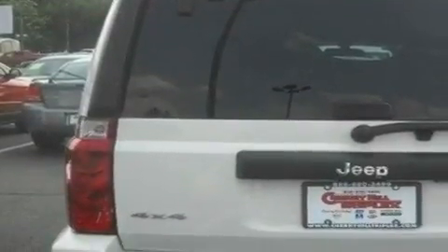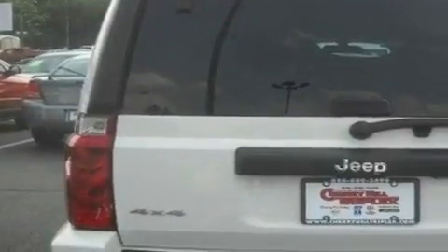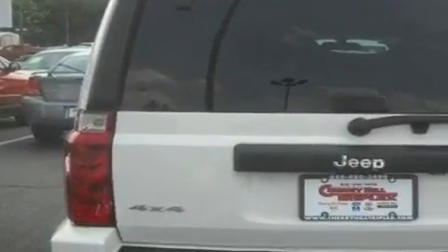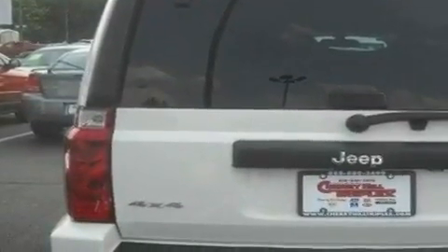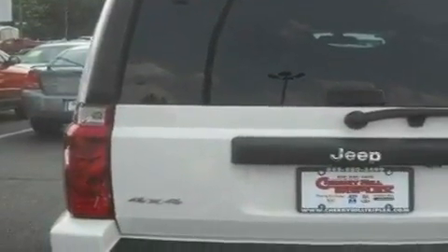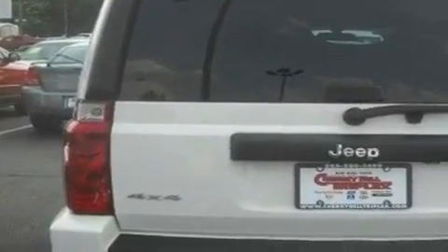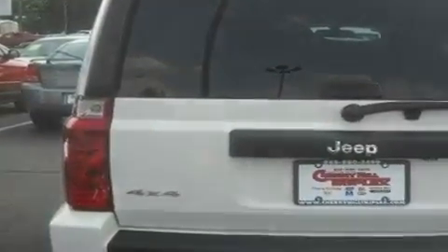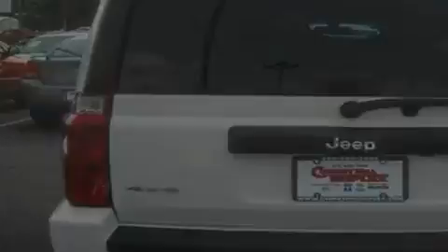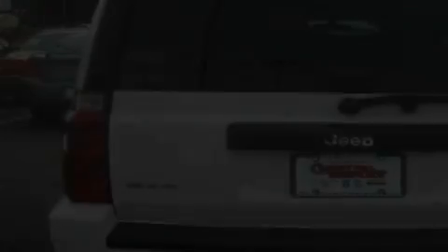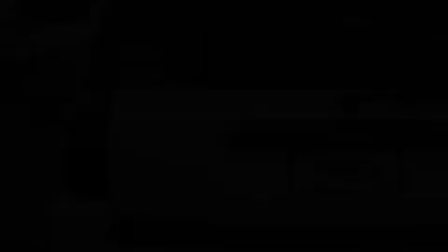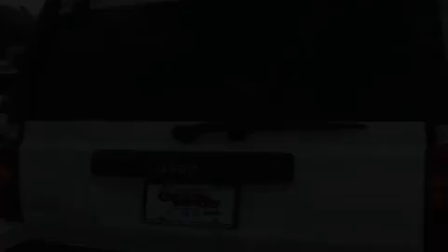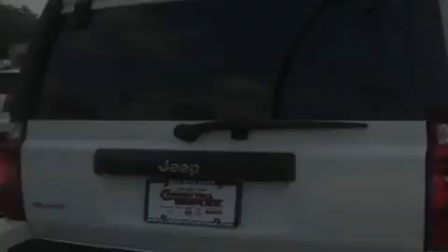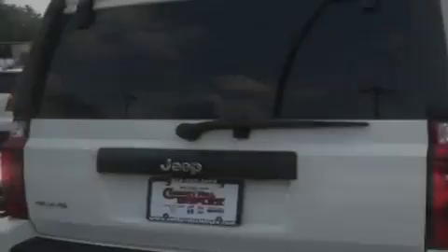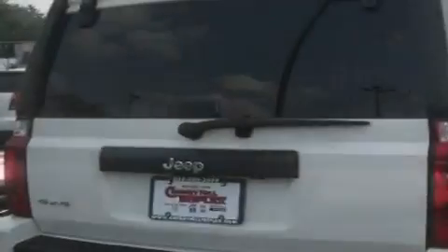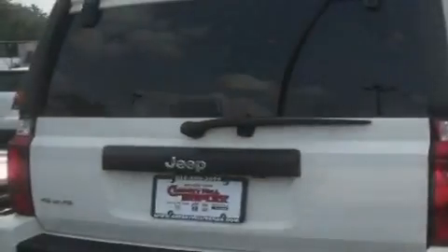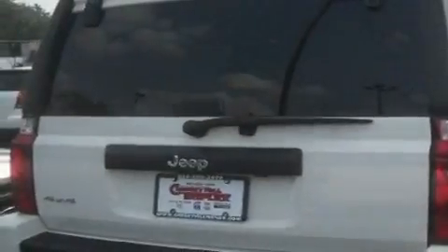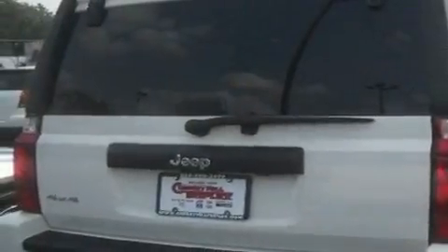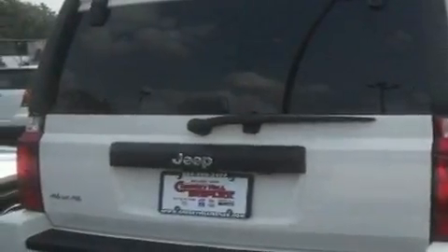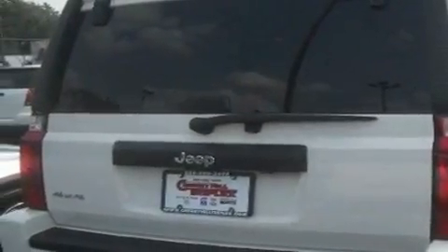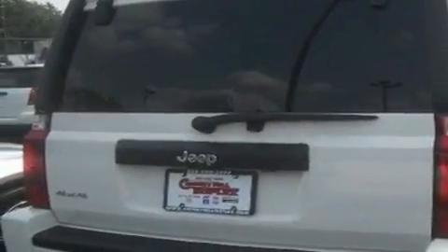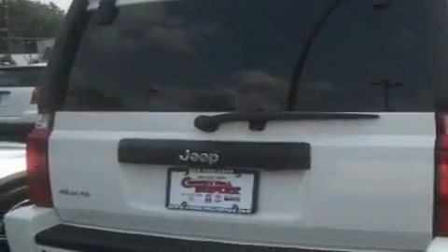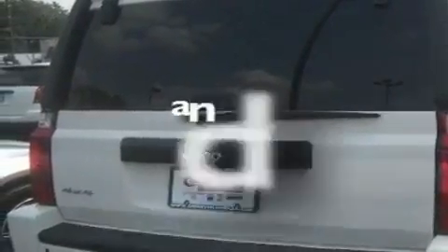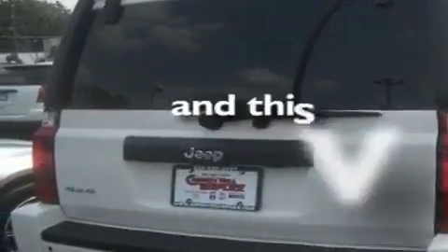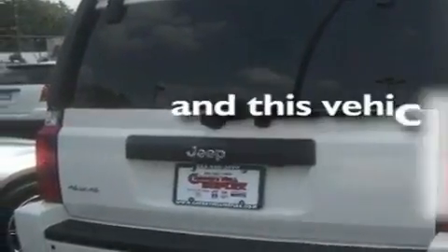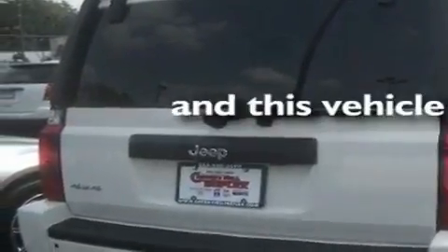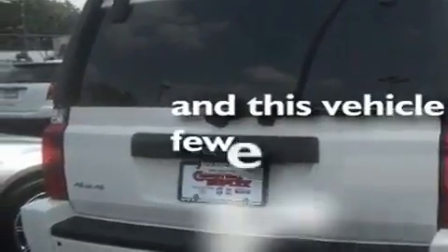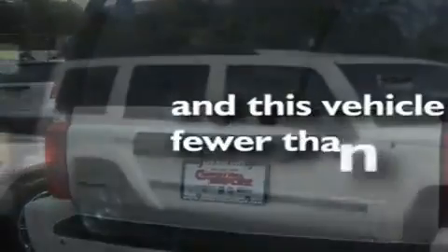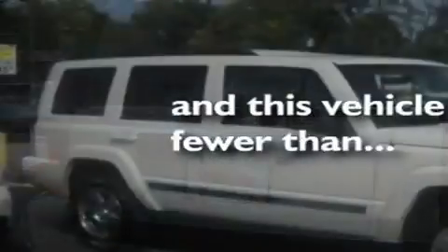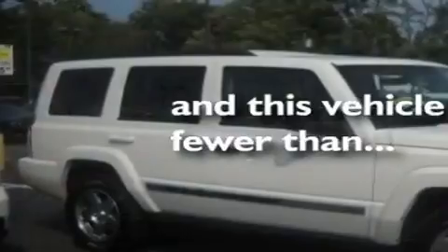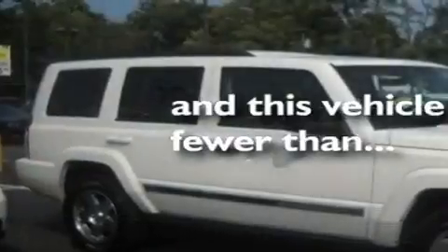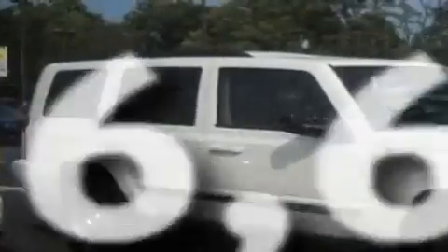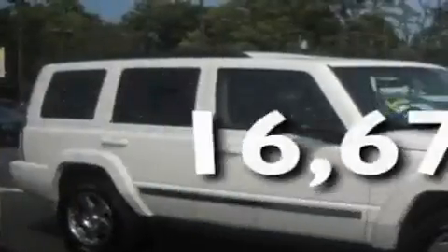Additional features include roof rails, a low tire pressure indicator, a rear window defroster, and this vehicle has fewer than 17,000 miles on the odometer.